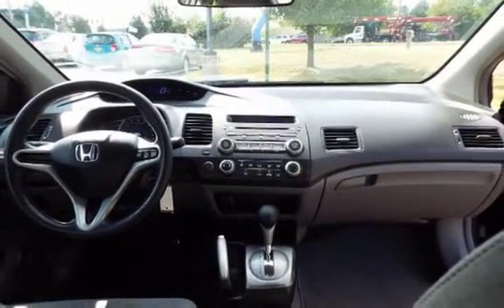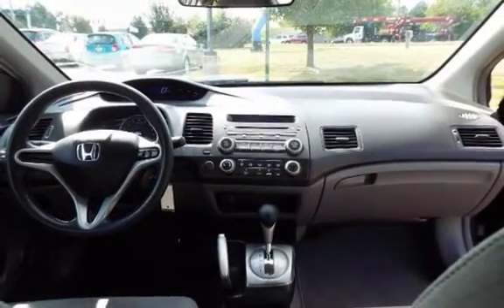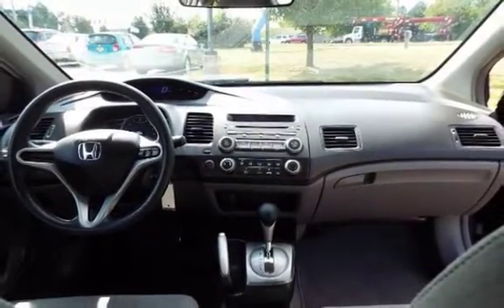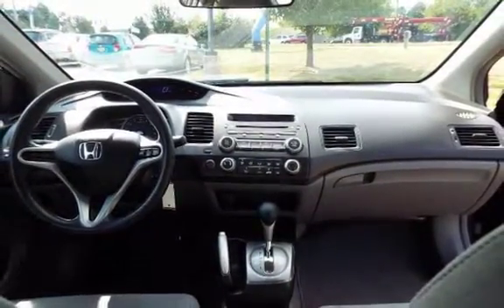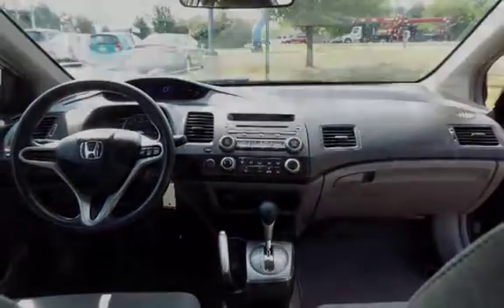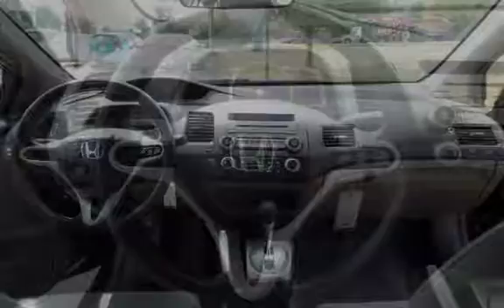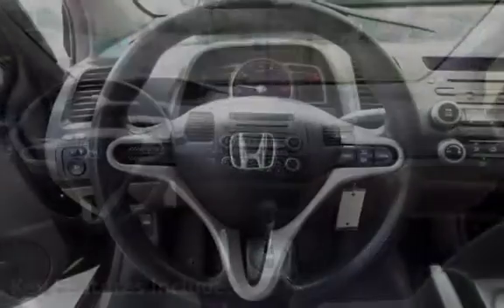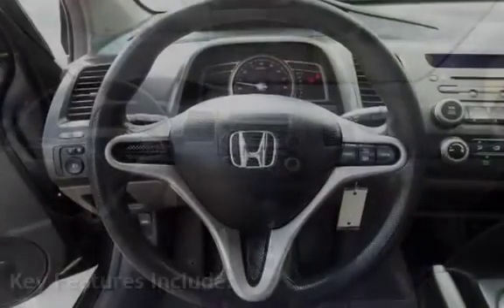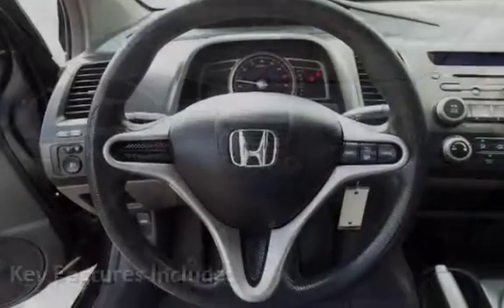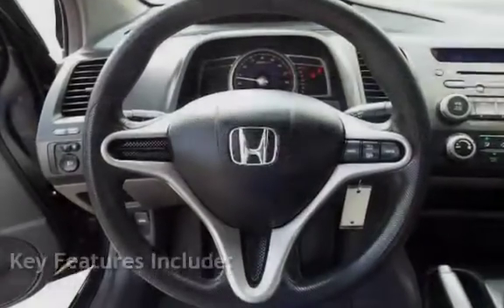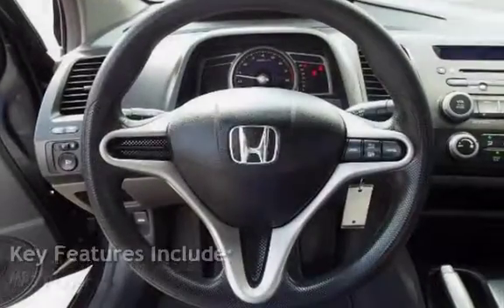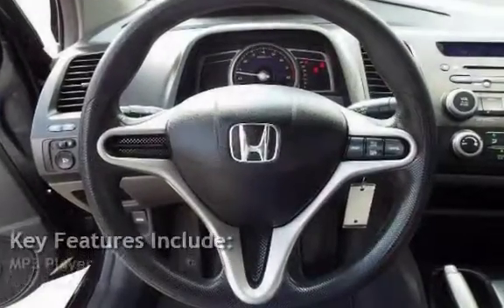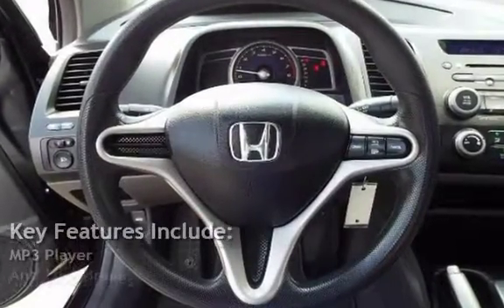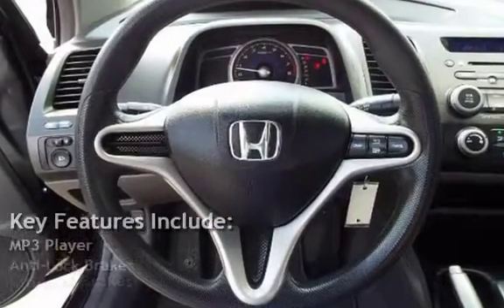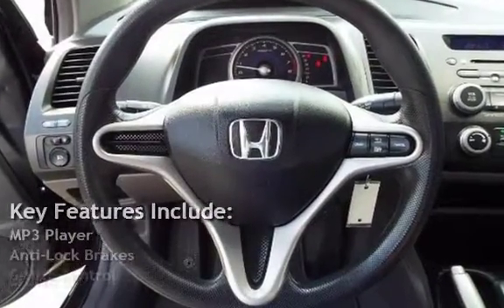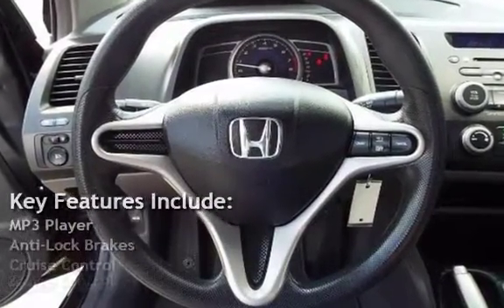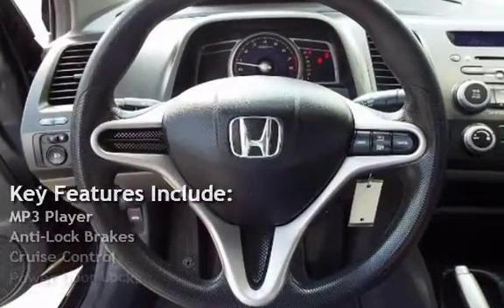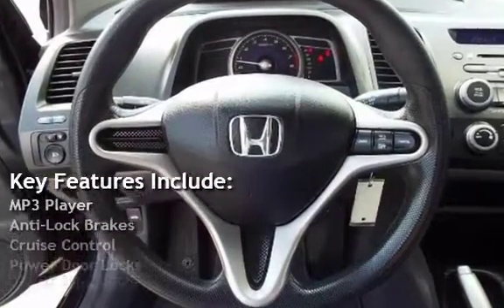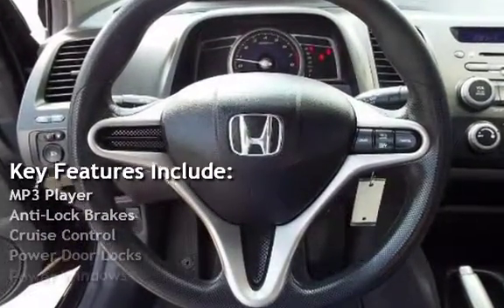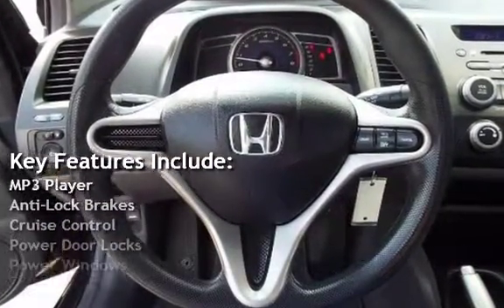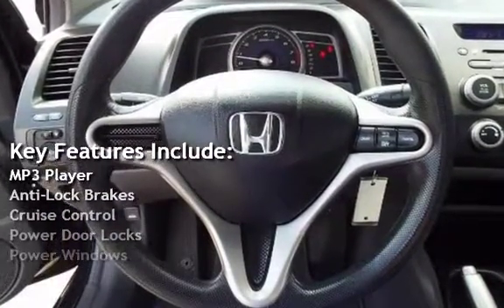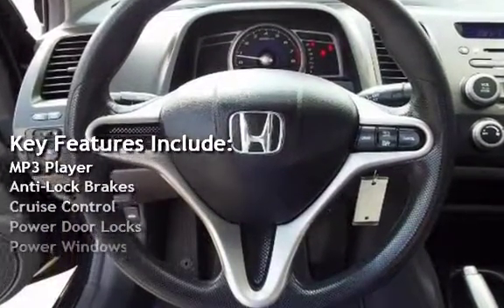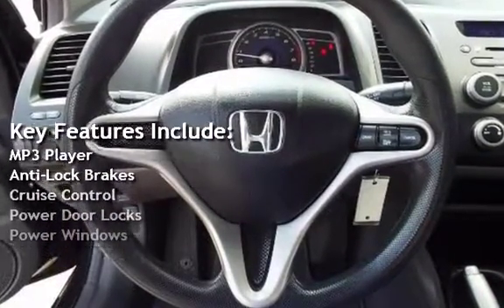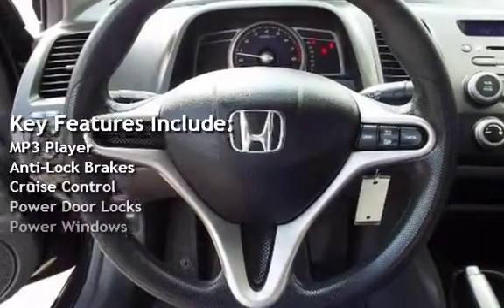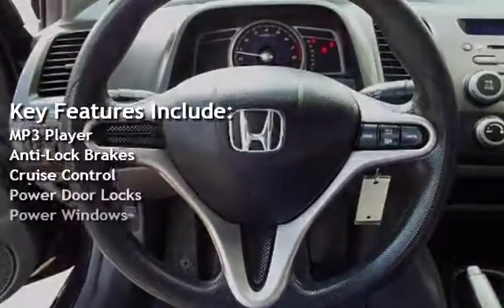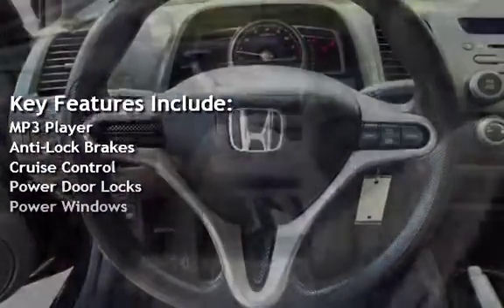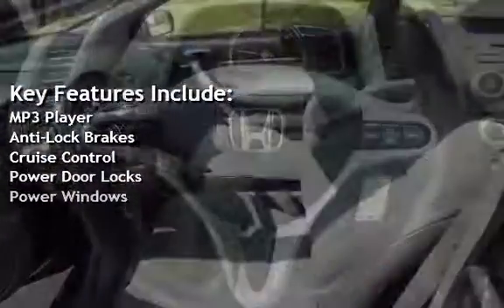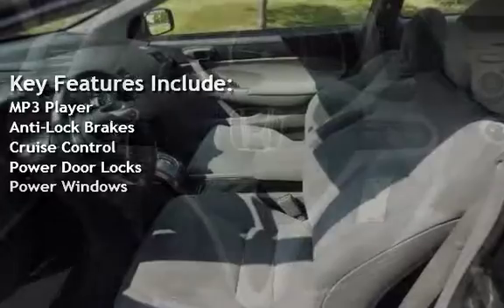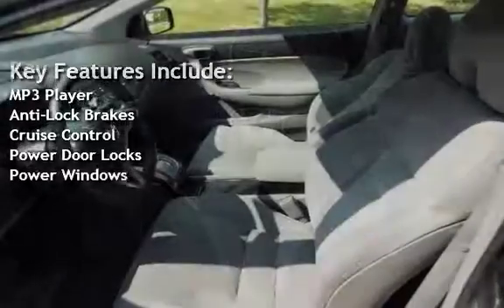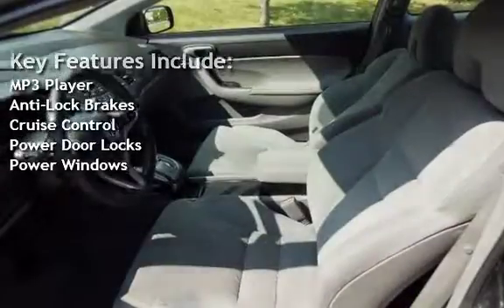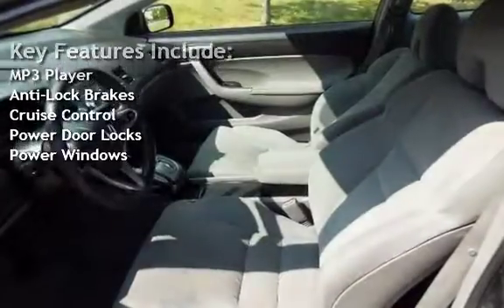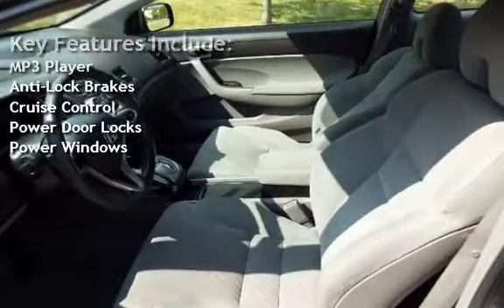Key features include: MP3 player, anti-lock brakes, cruise control, power door locks, and power windows.